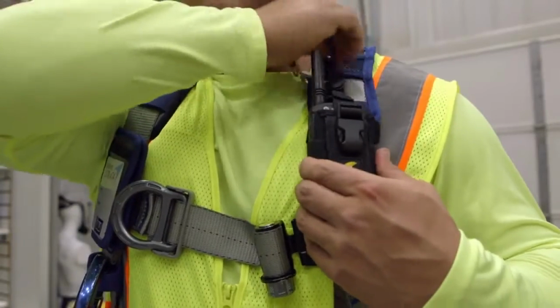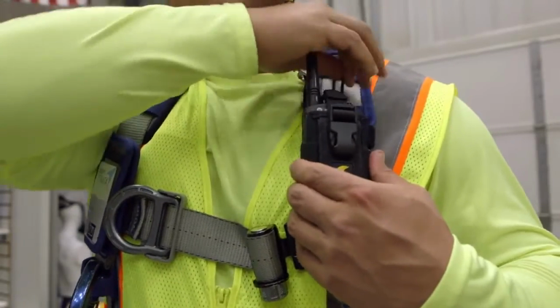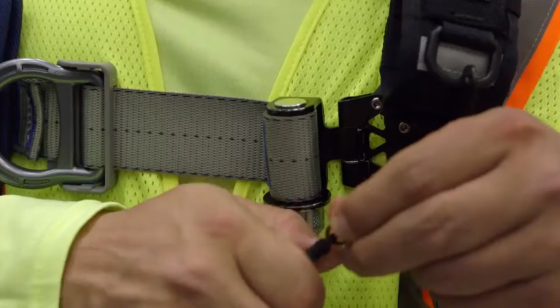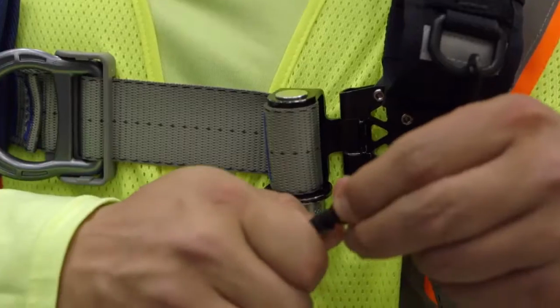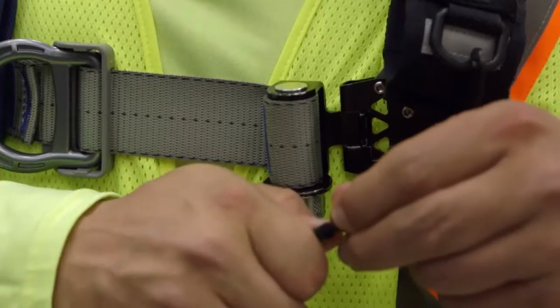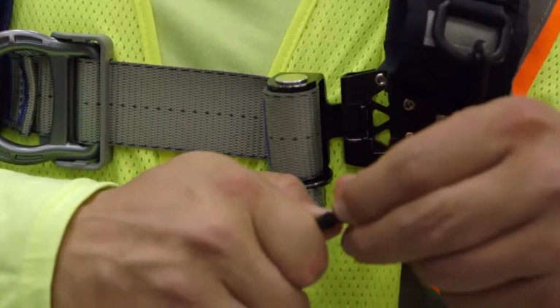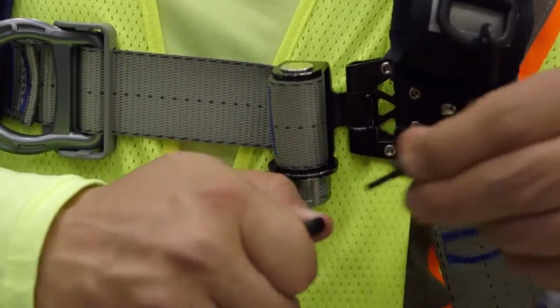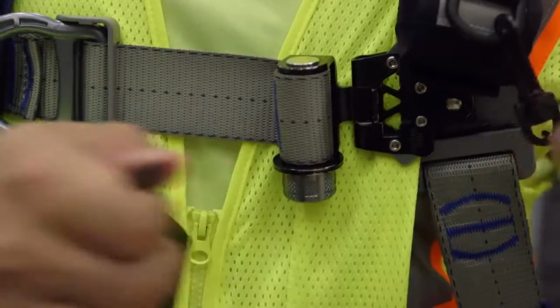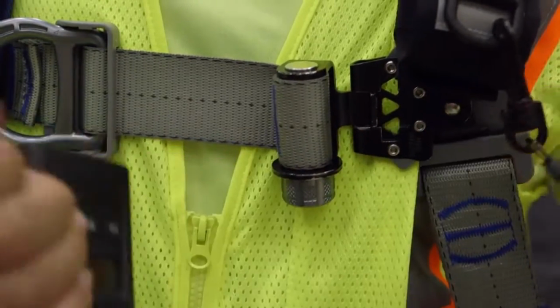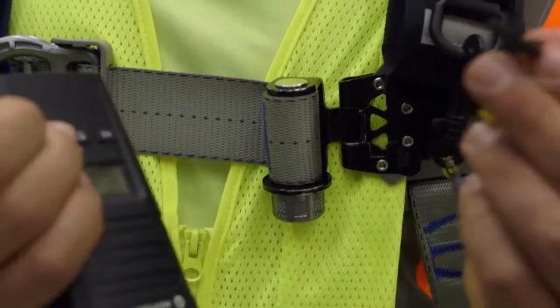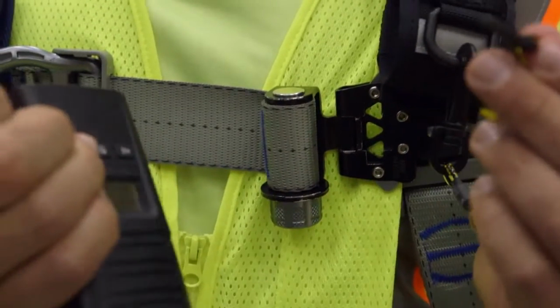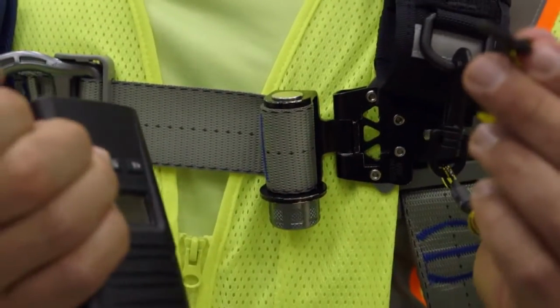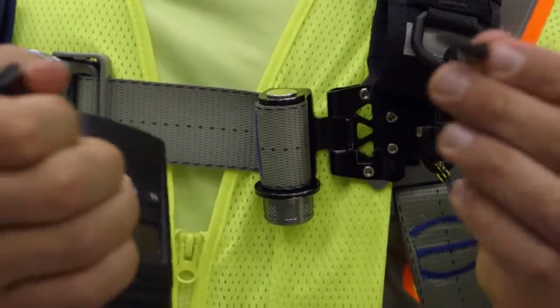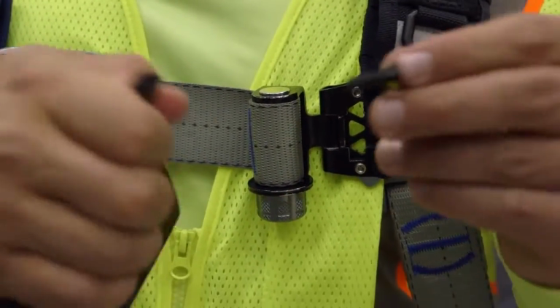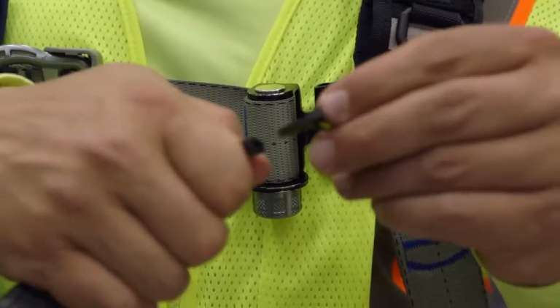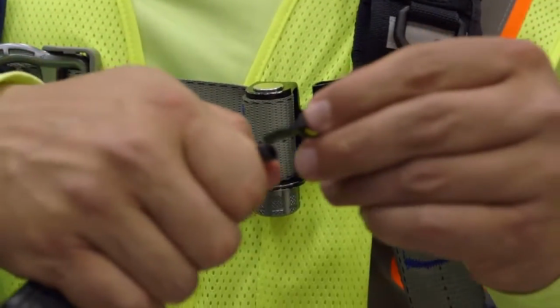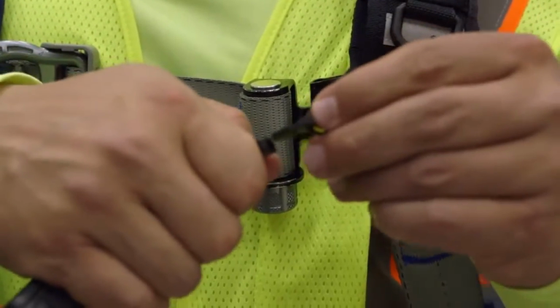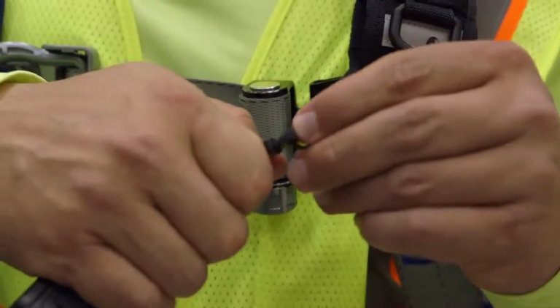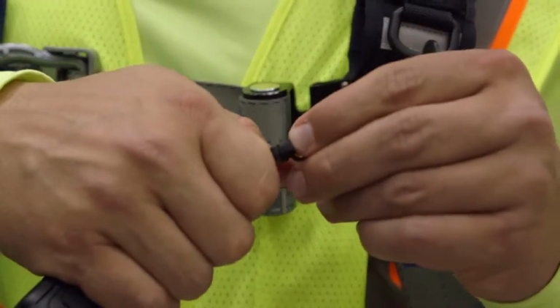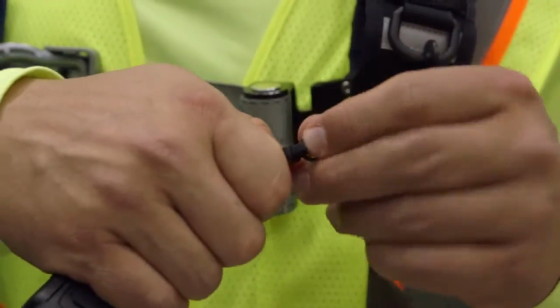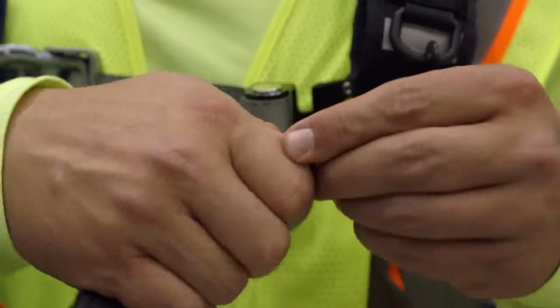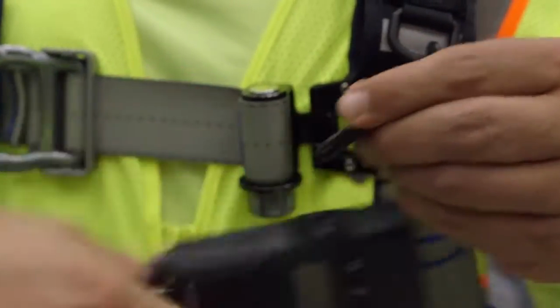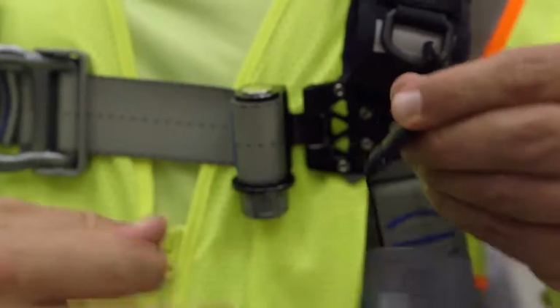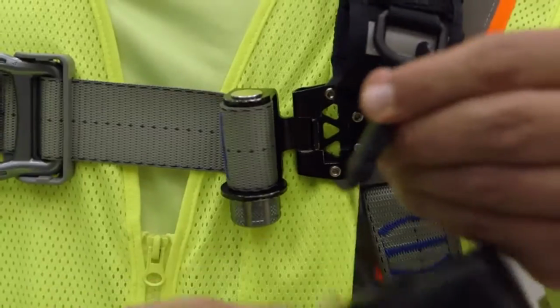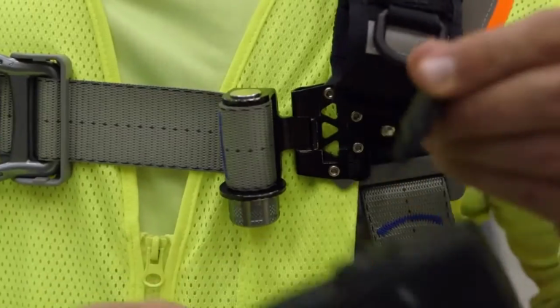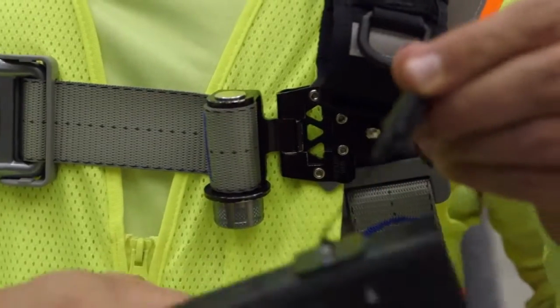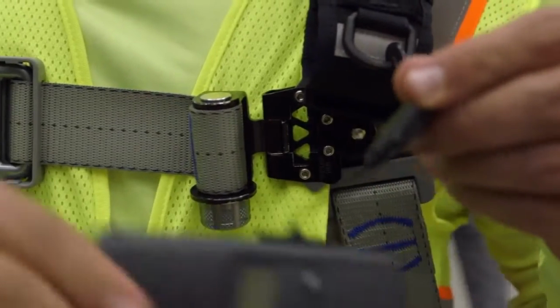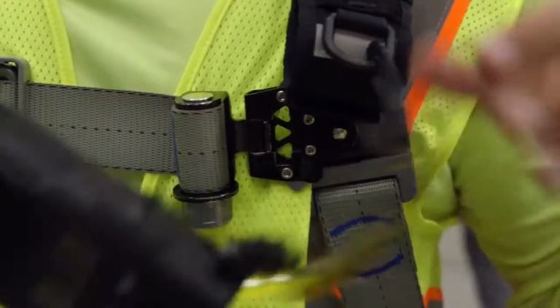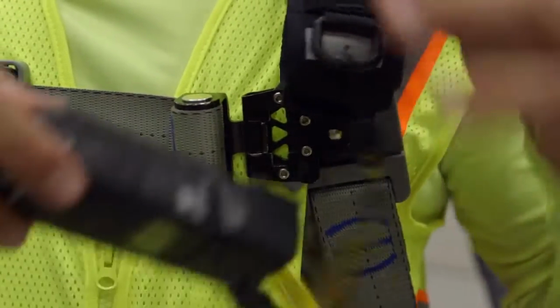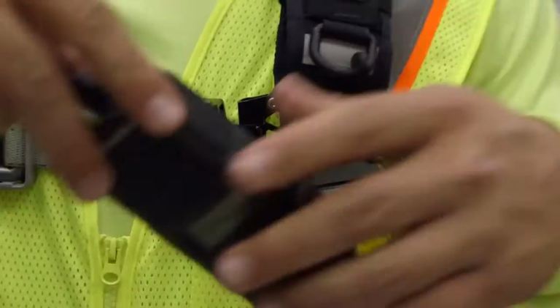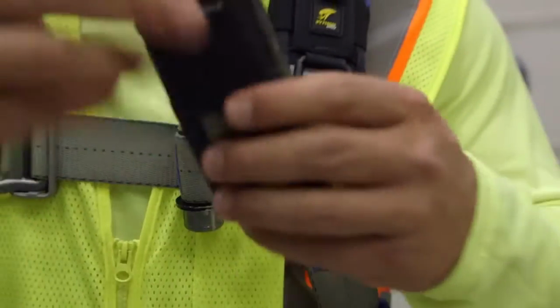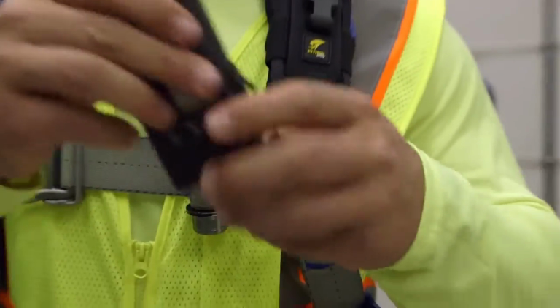To charge the radio at the end of the day, simply unsnap it from the coil tether, allowing the holster to remain on your harness.